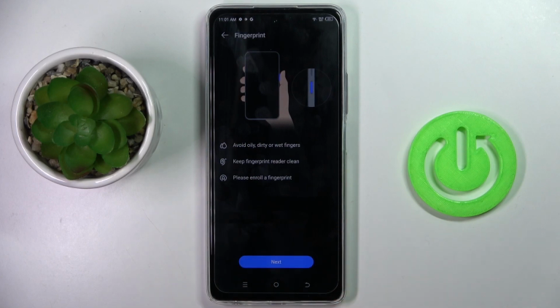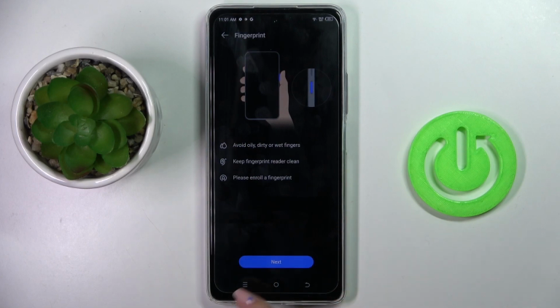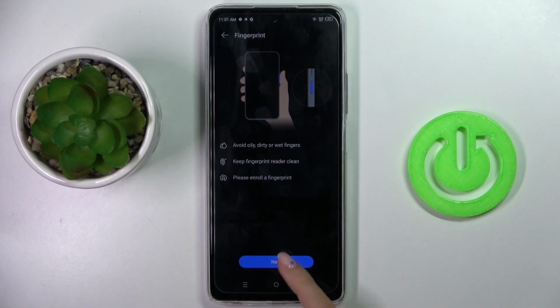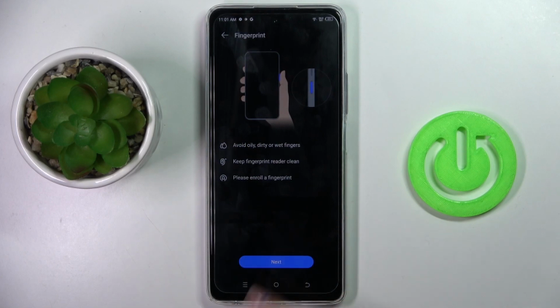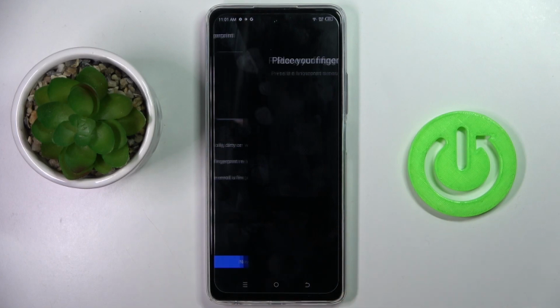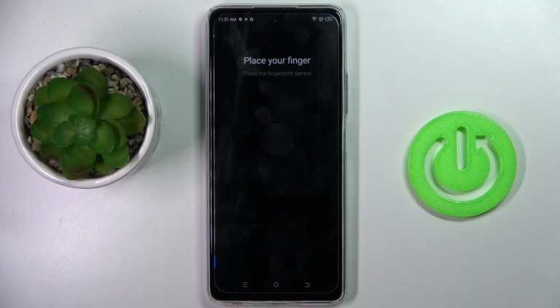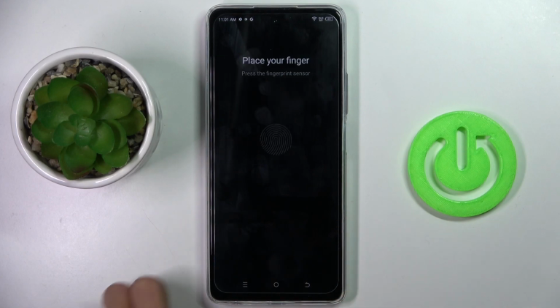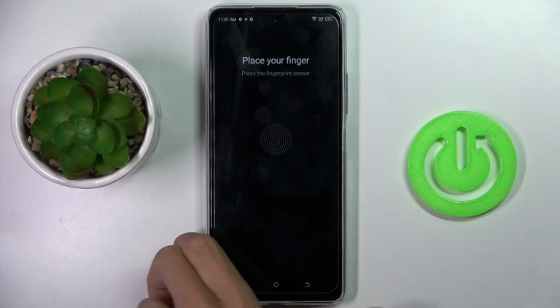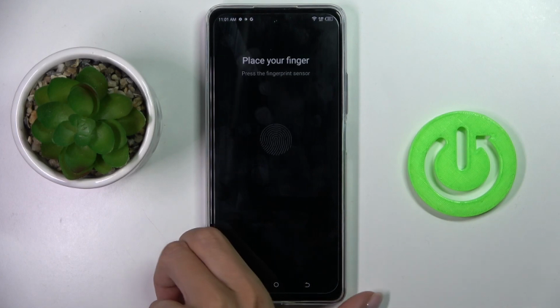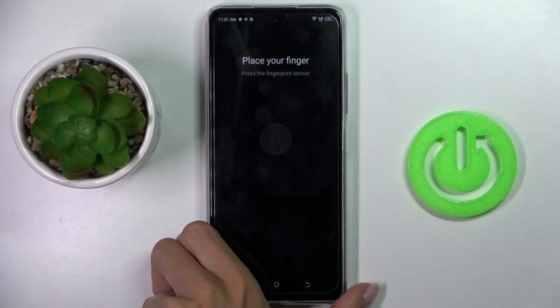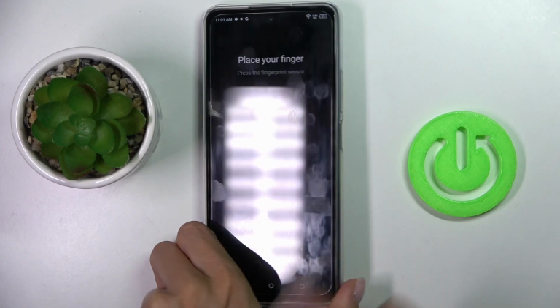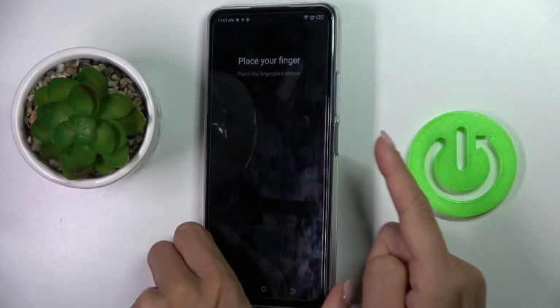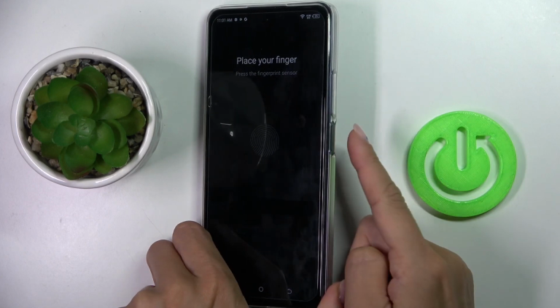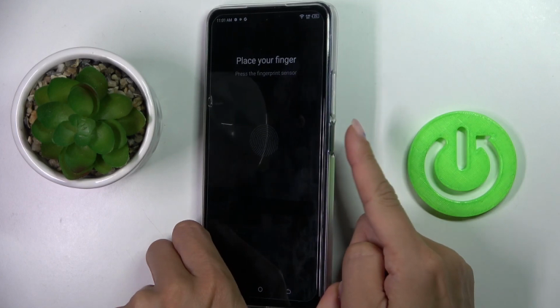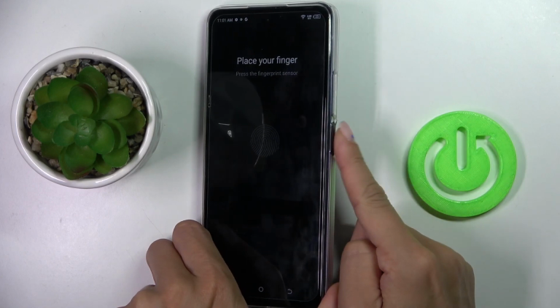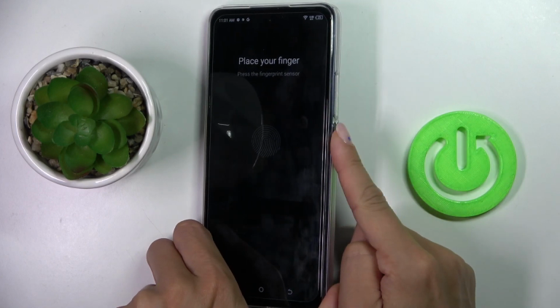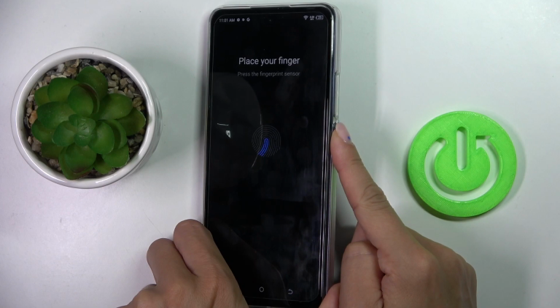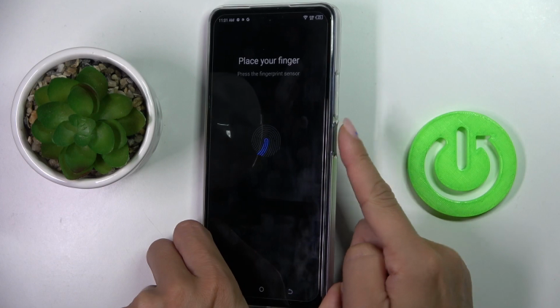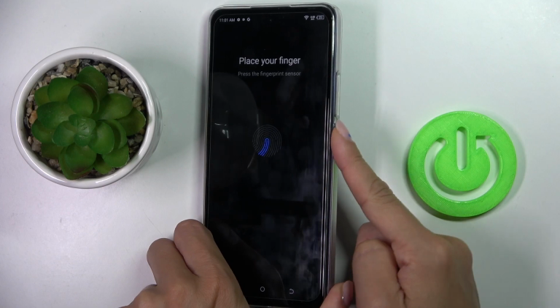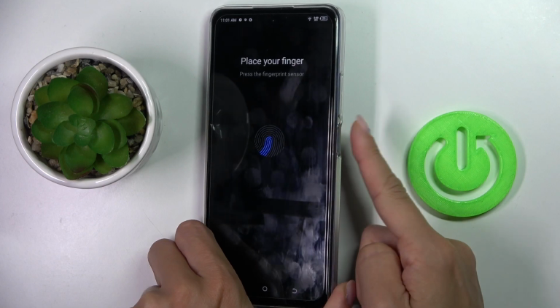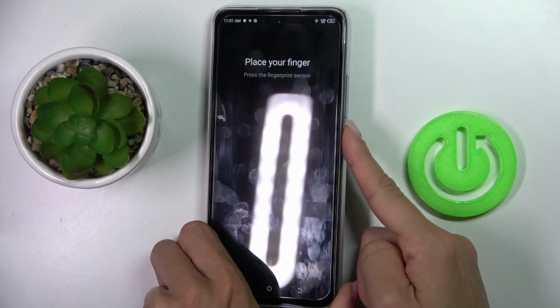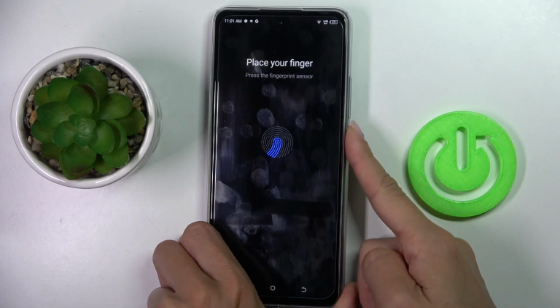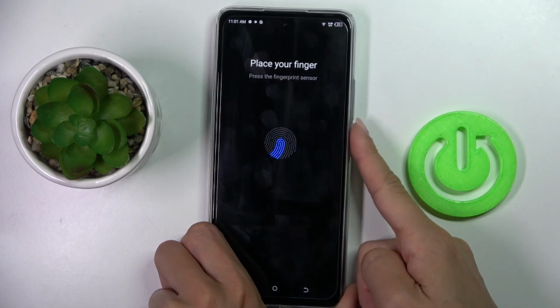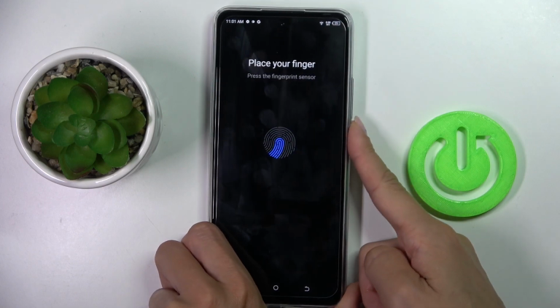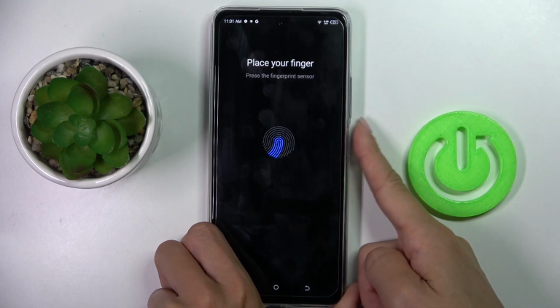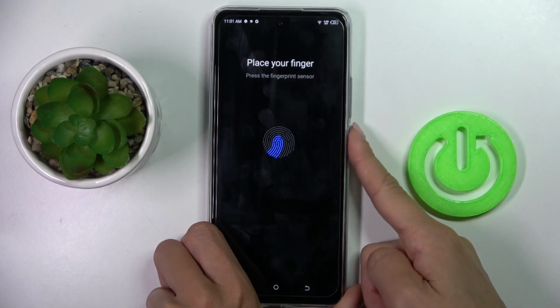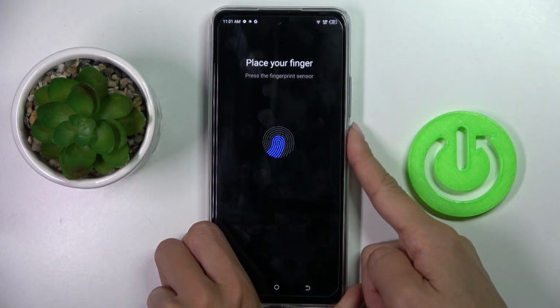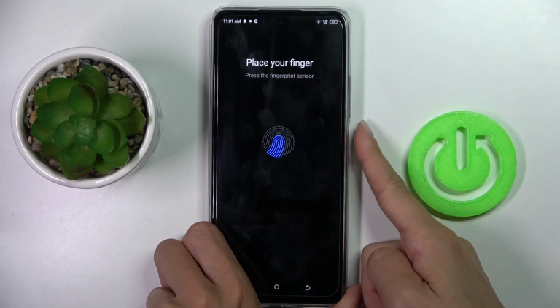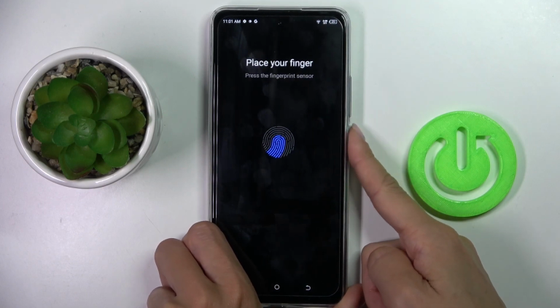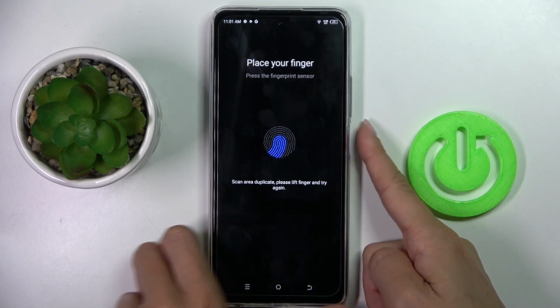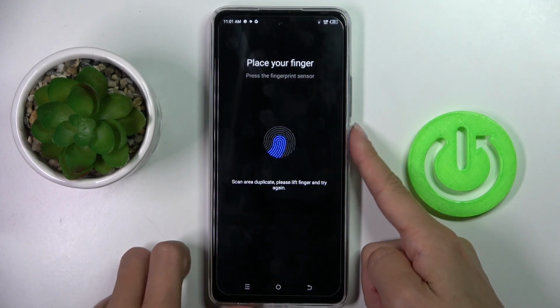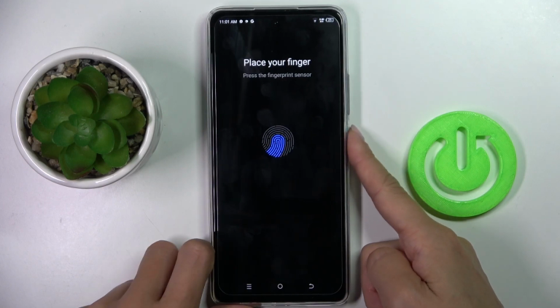To do it, tap on Next, and as shown, you just have to tap on the indicator until your fingerprint is fully added.